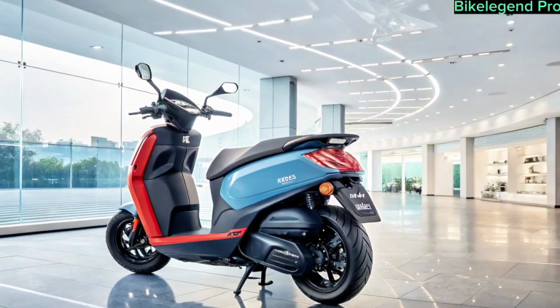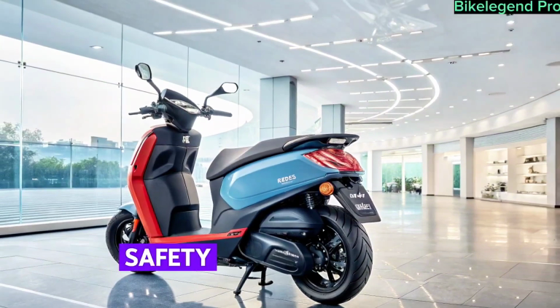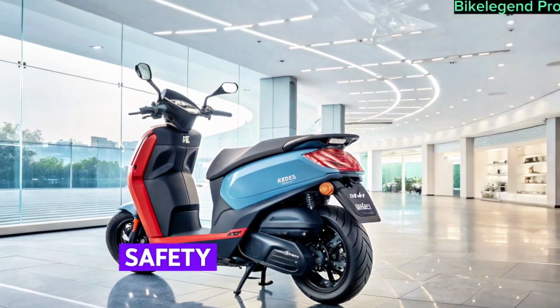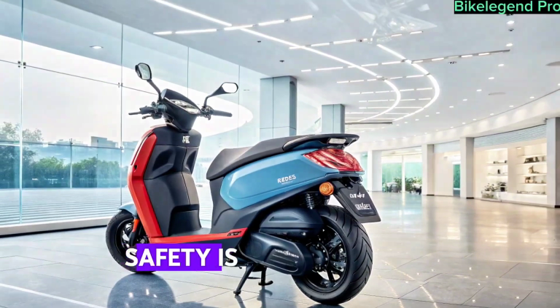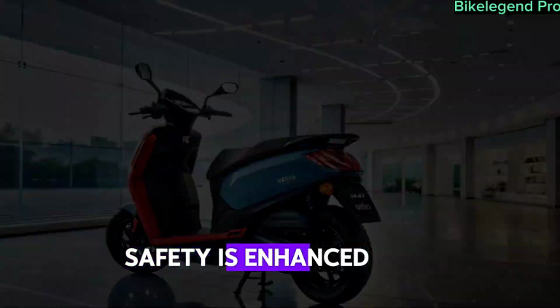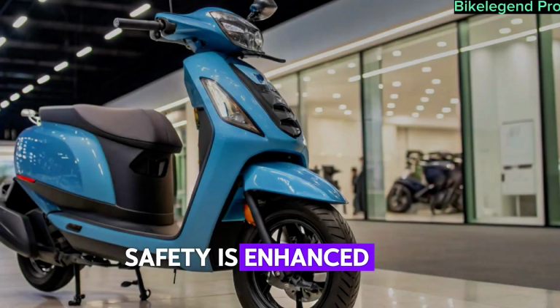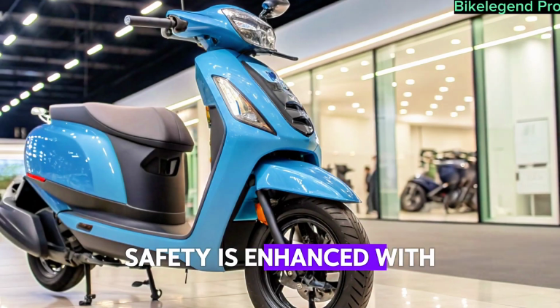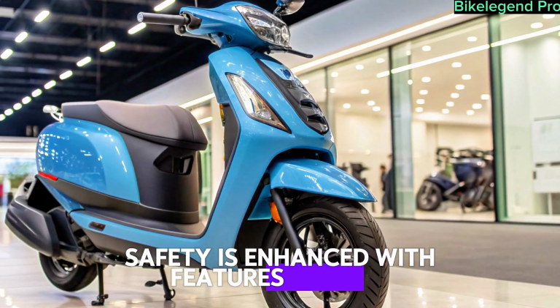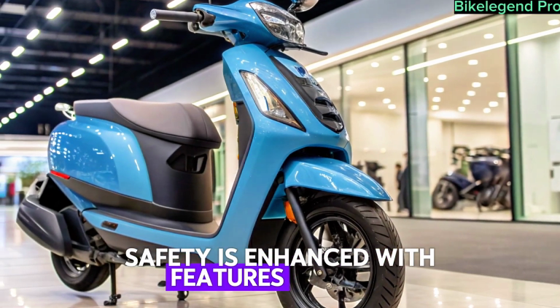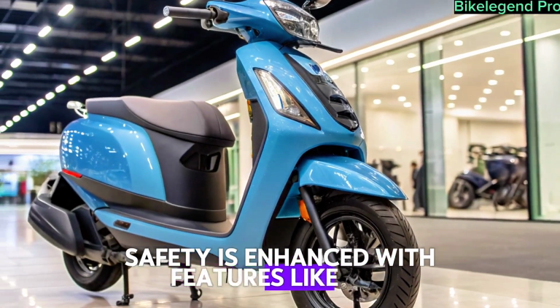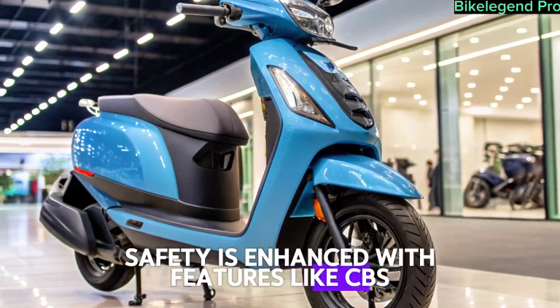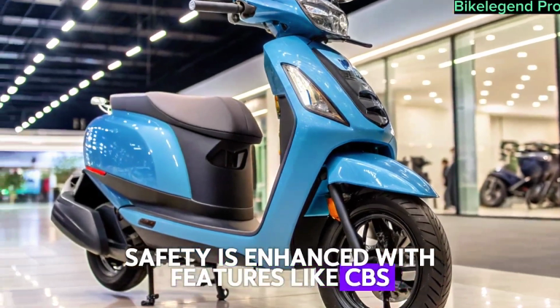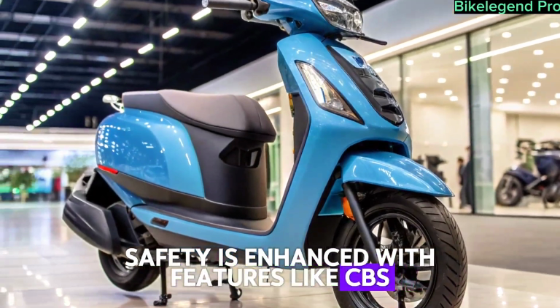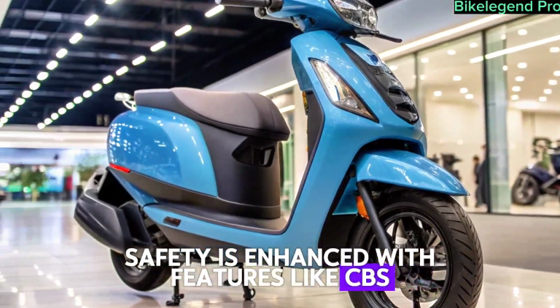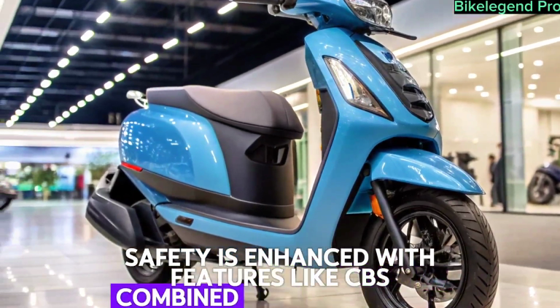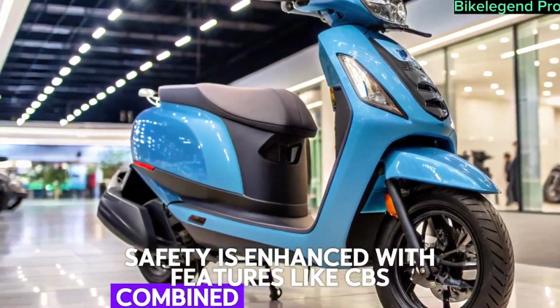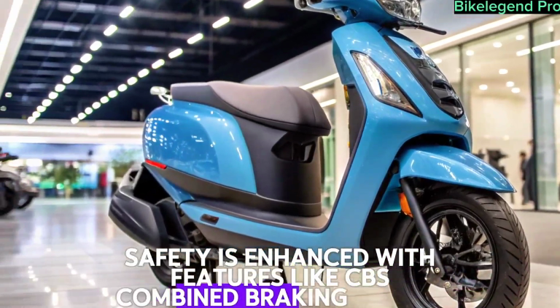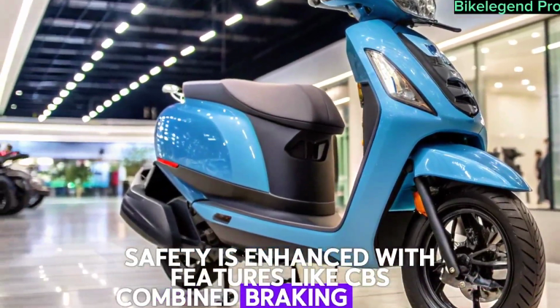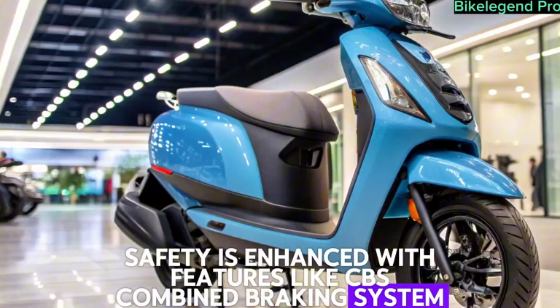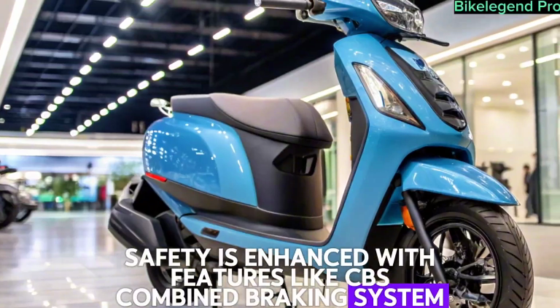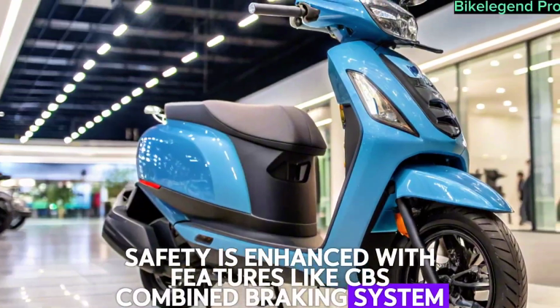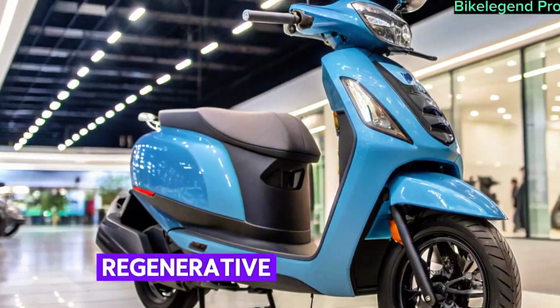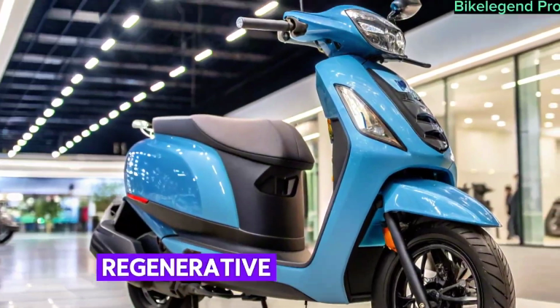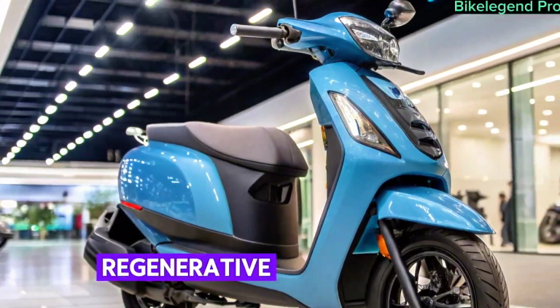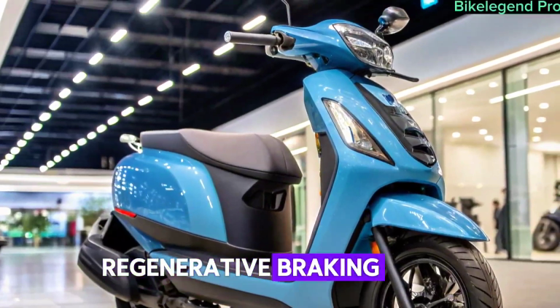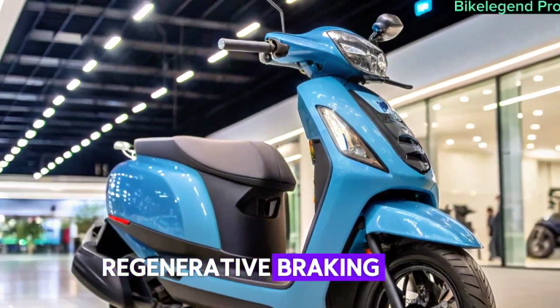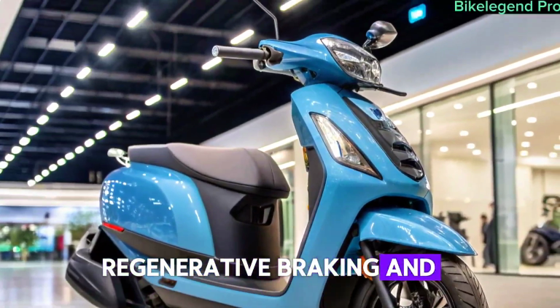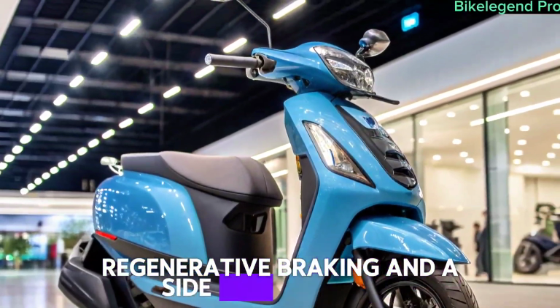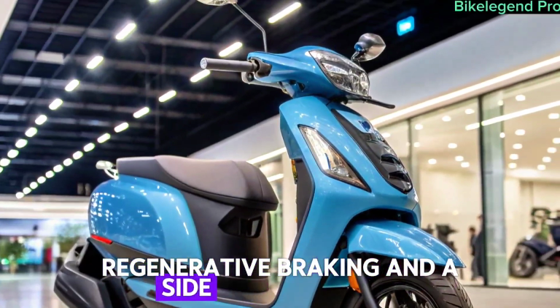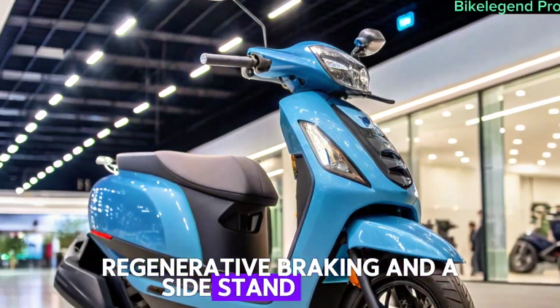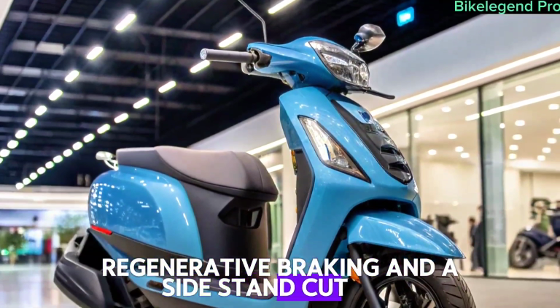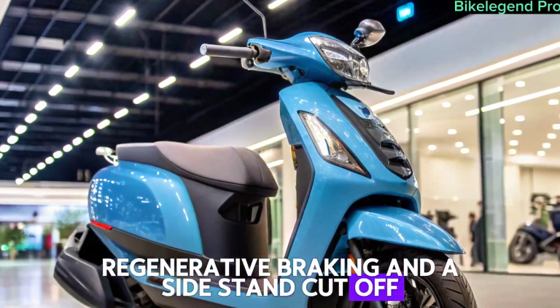Safety is enhanced with features like CBS (combined braking system), regenerative braking, and a sidestand cut-off.